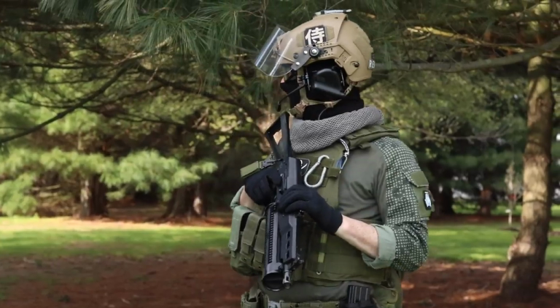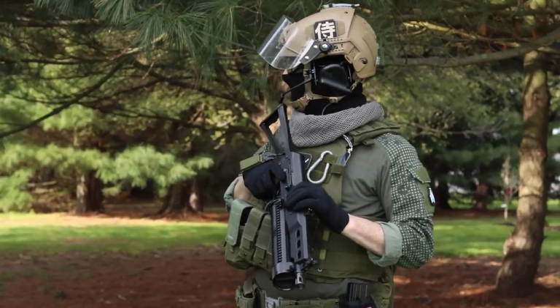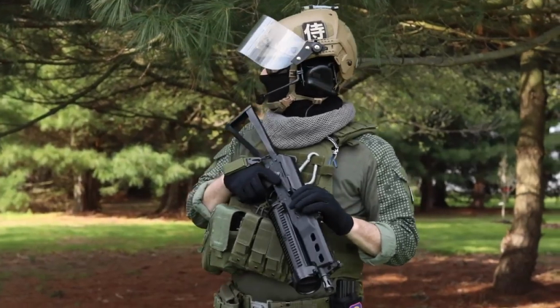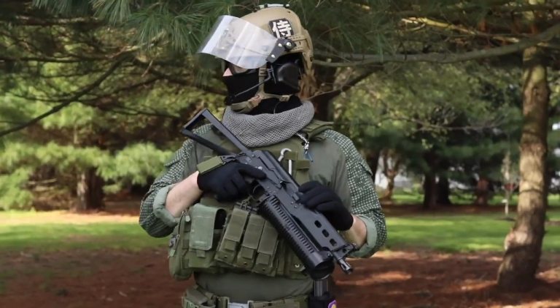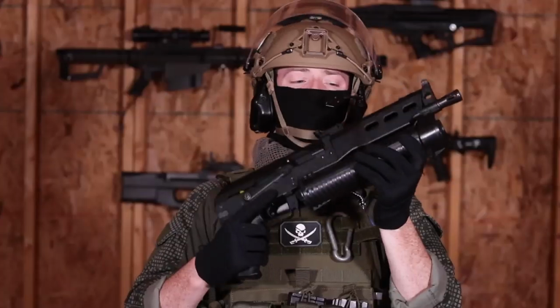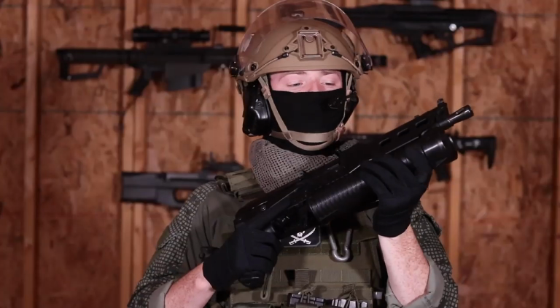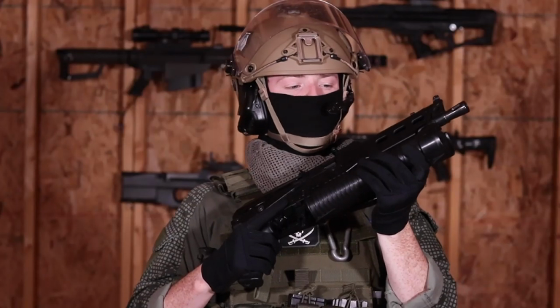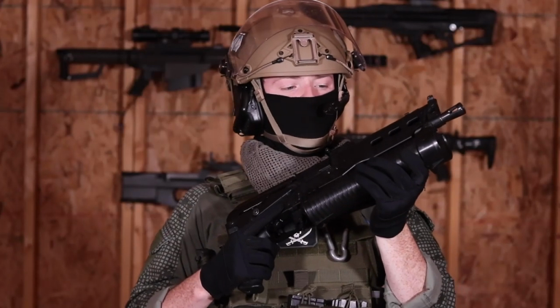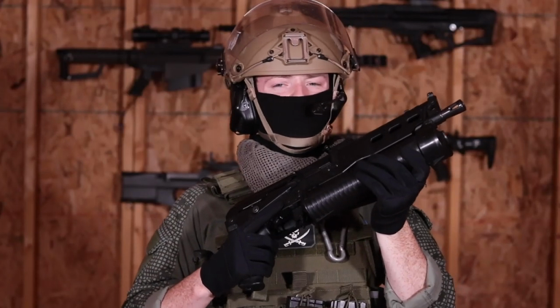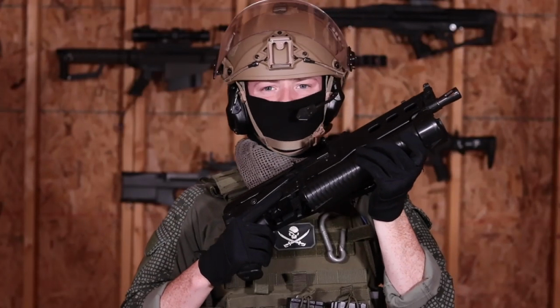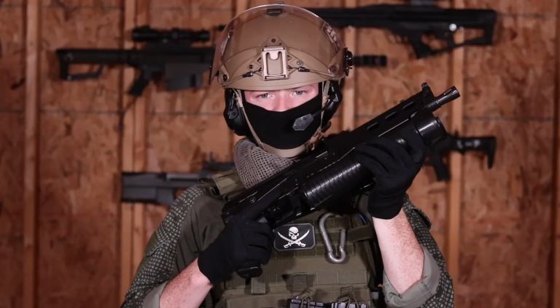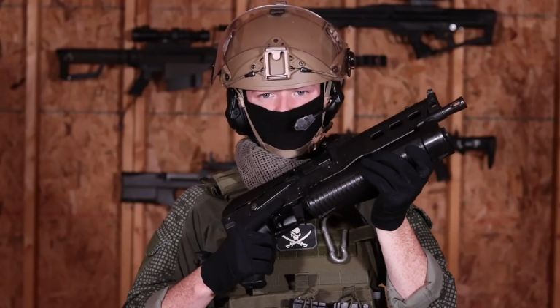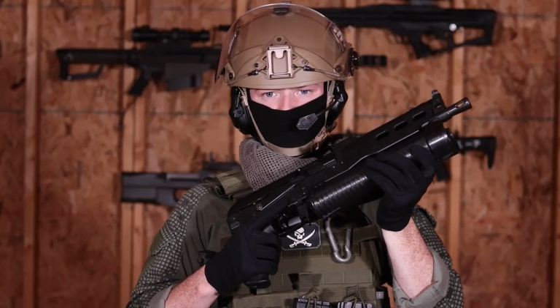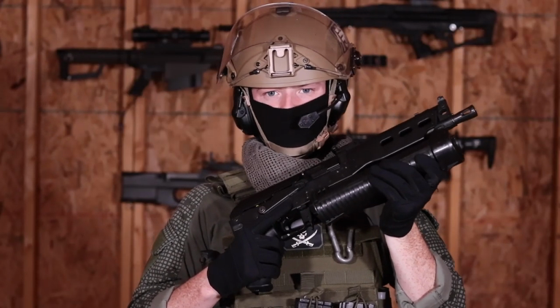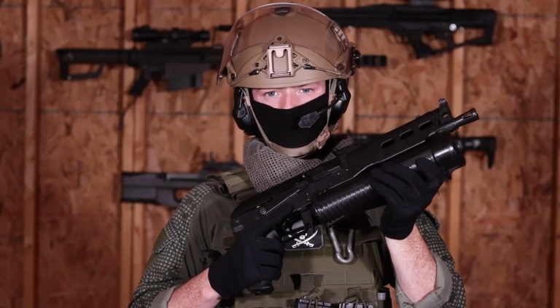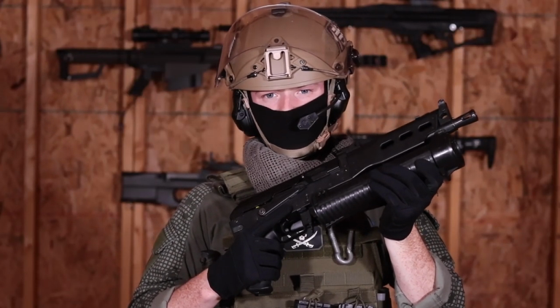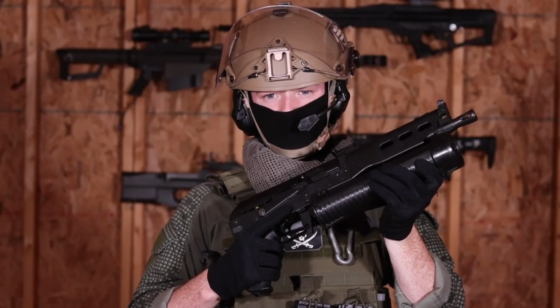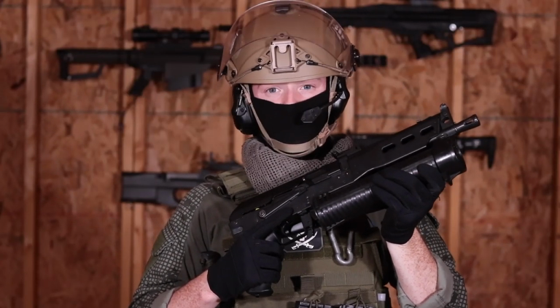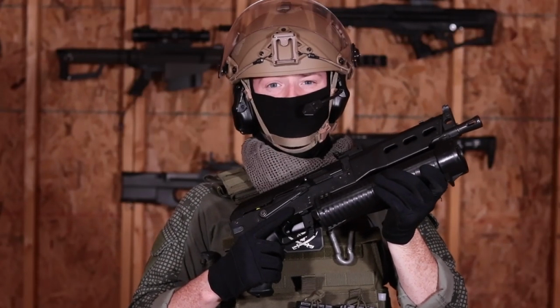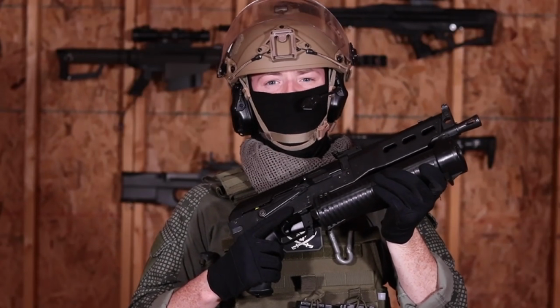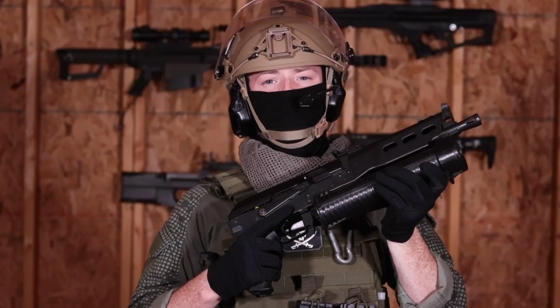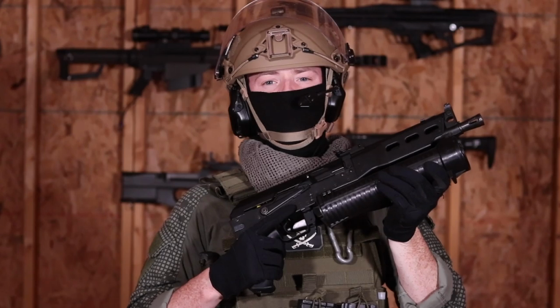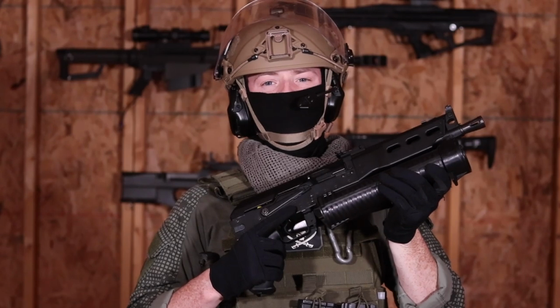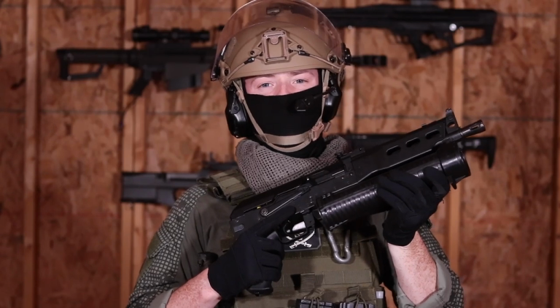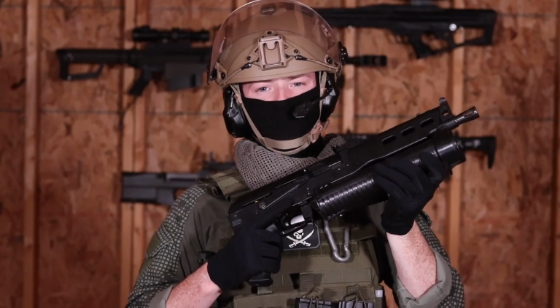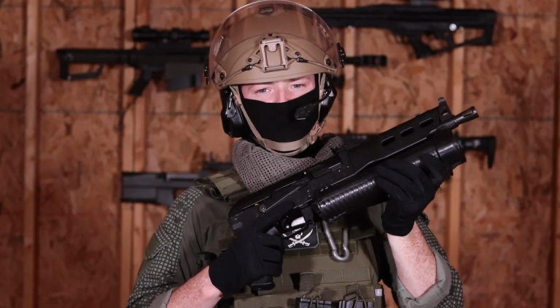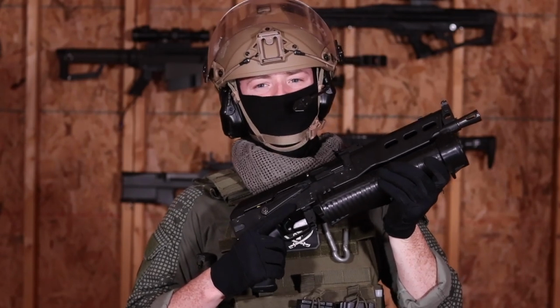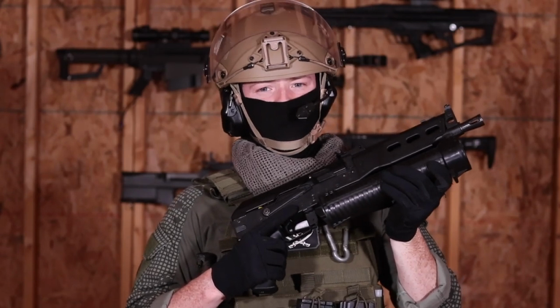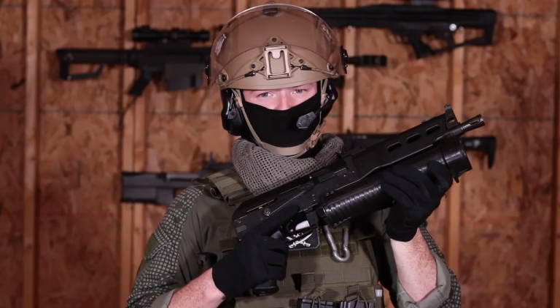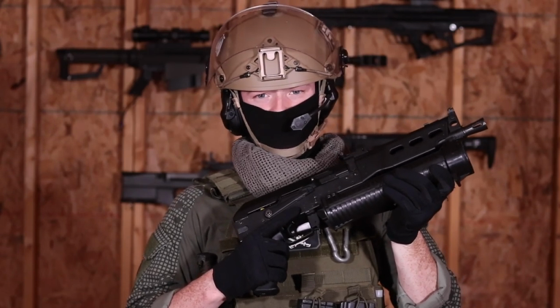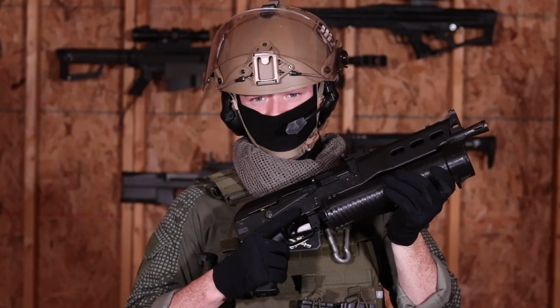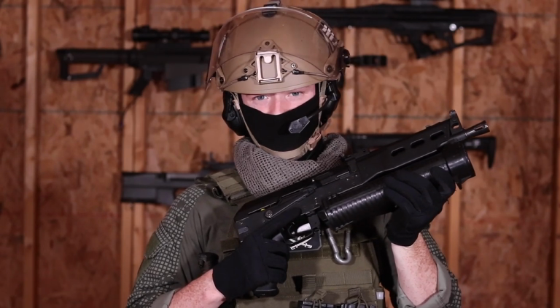Its small size and large magazine capacity makes it a close friend to Russian counter-terrorist operatives and police units. It might look weird, but it's designed to perform. Much like the Romanov family, the Russians really killed it with this design.